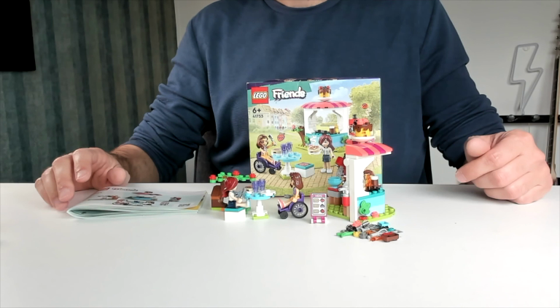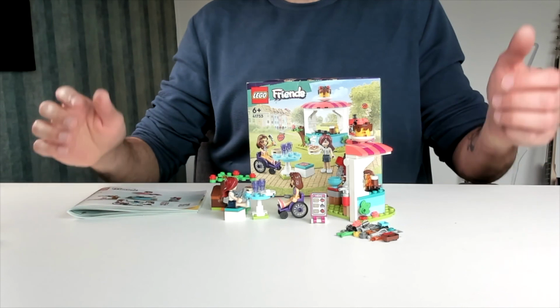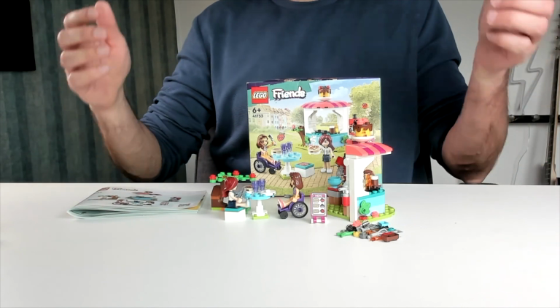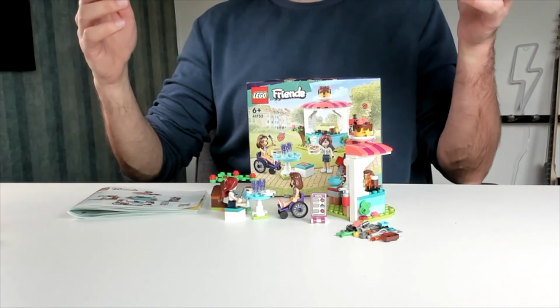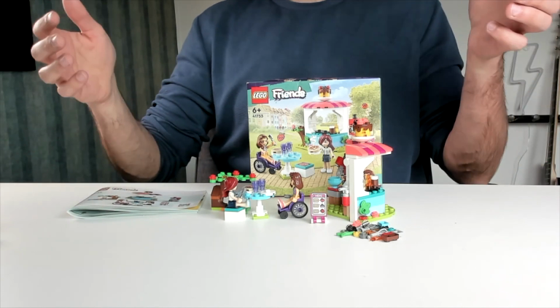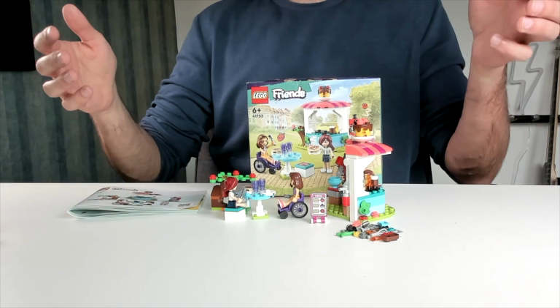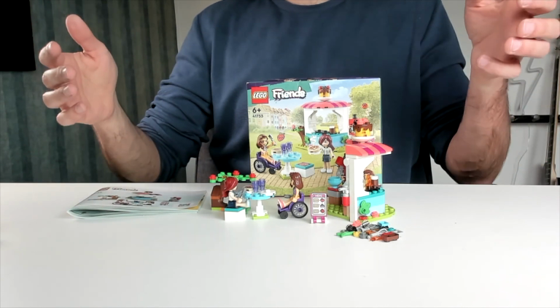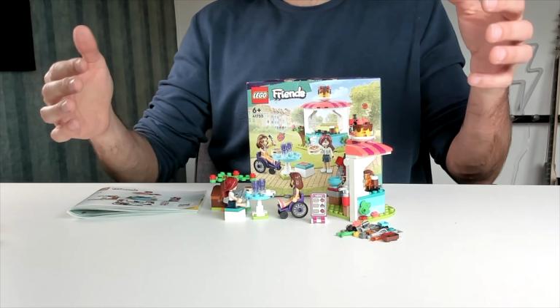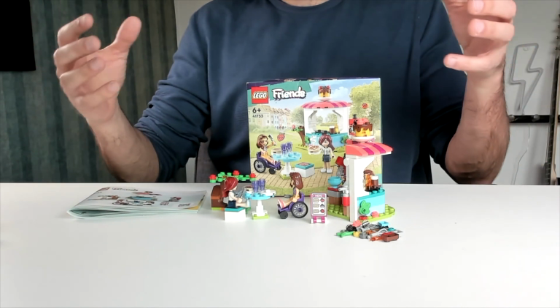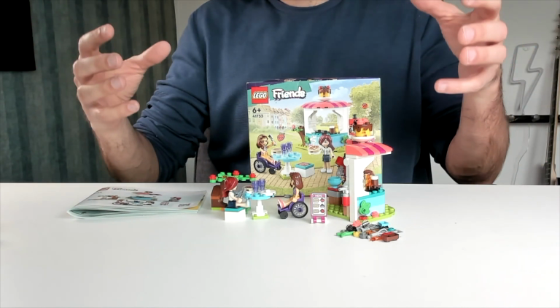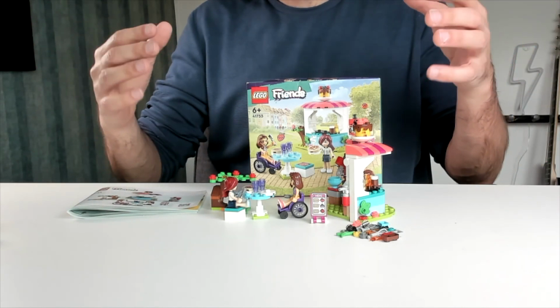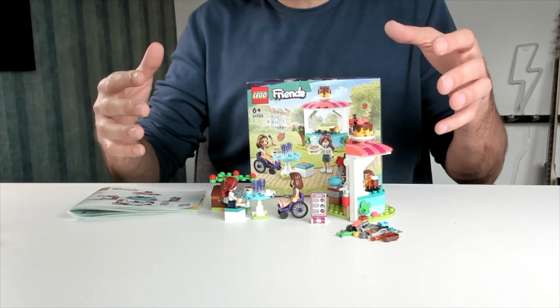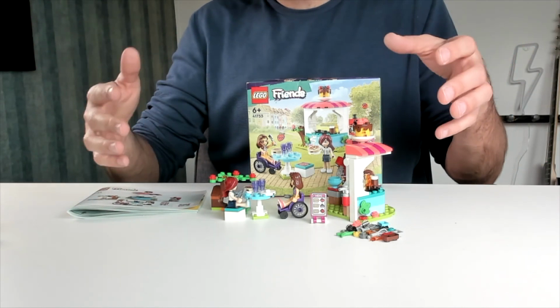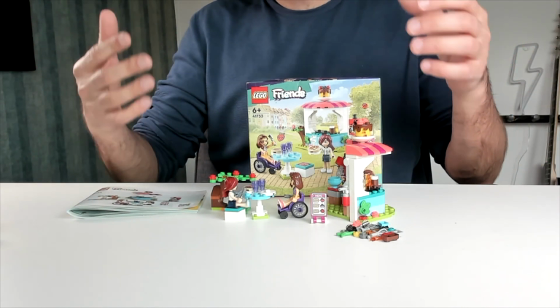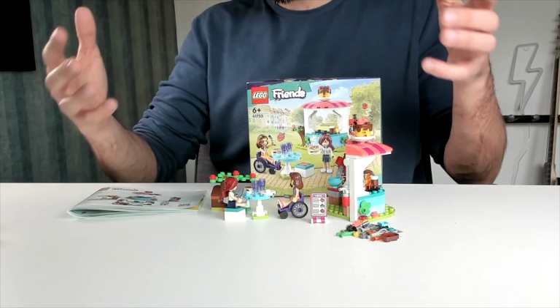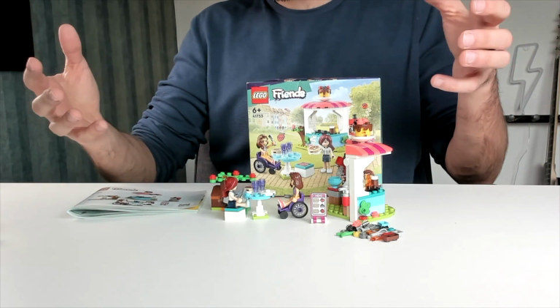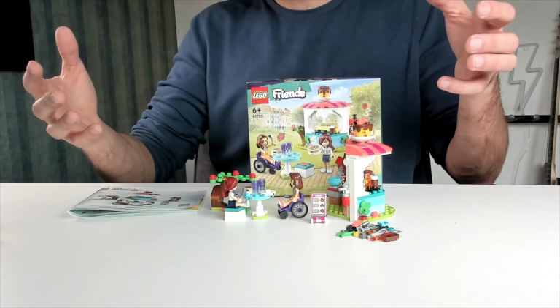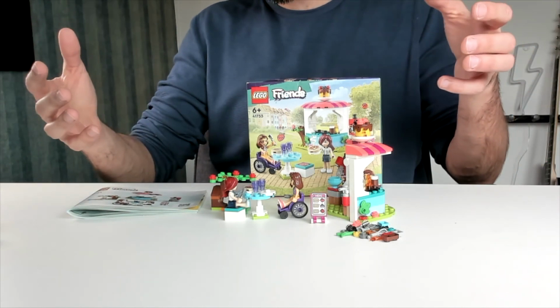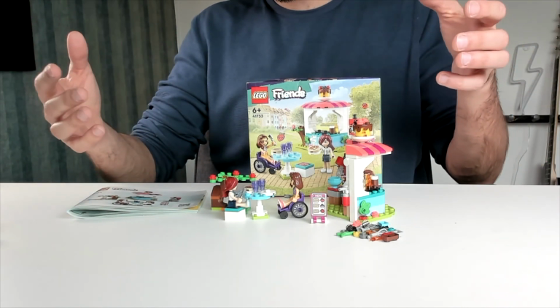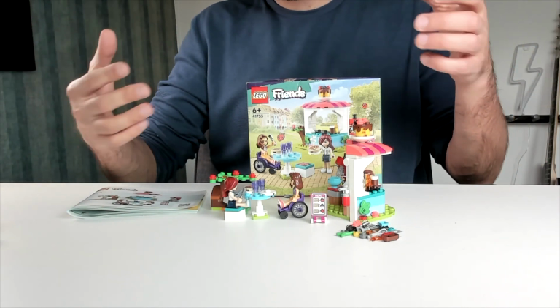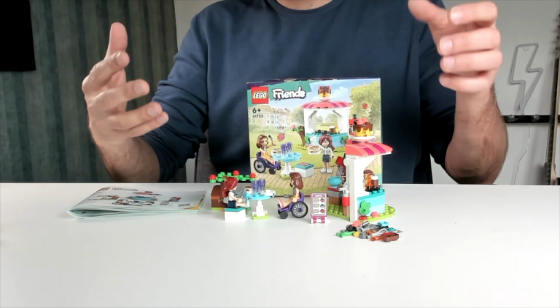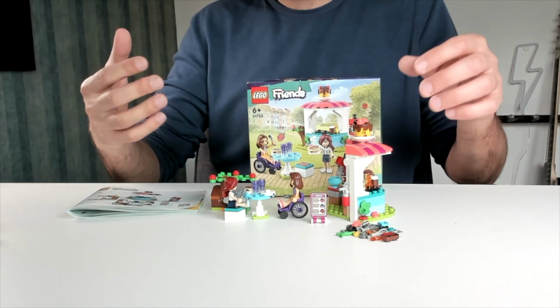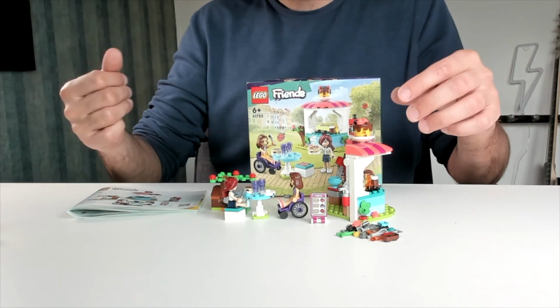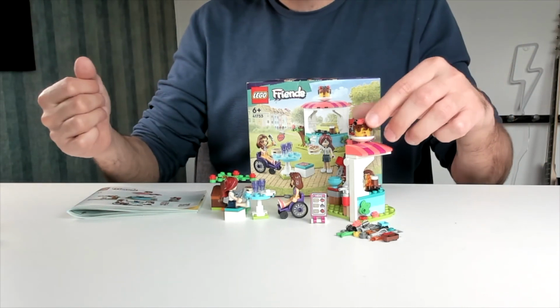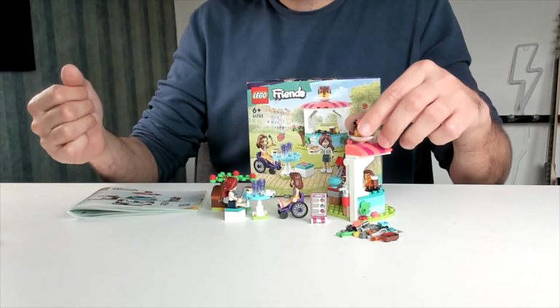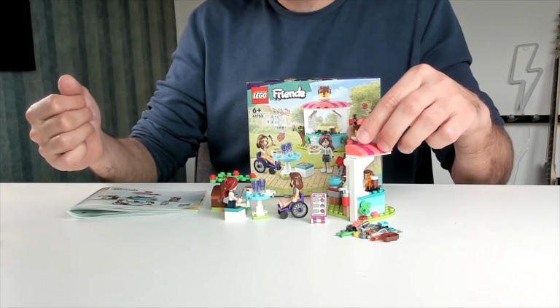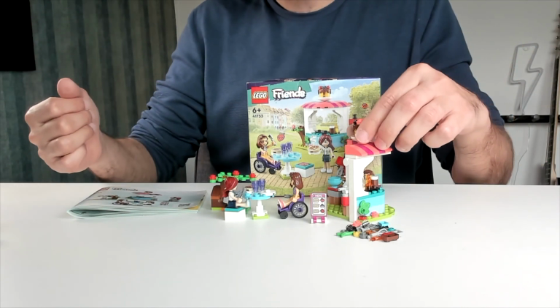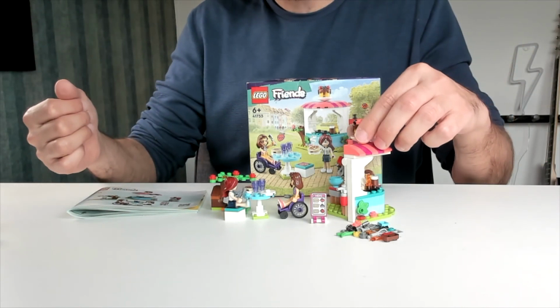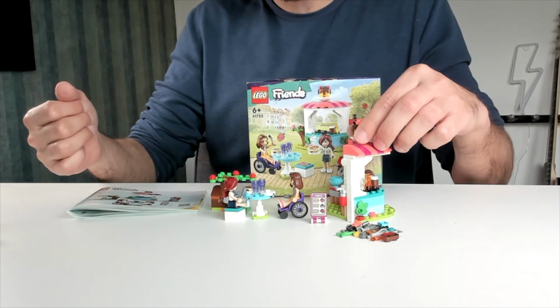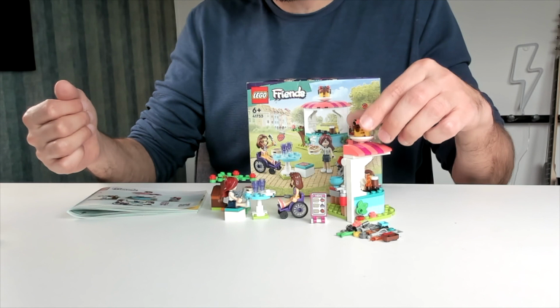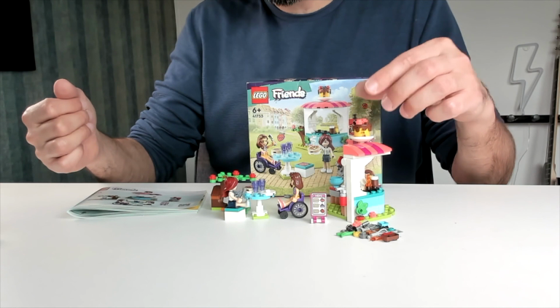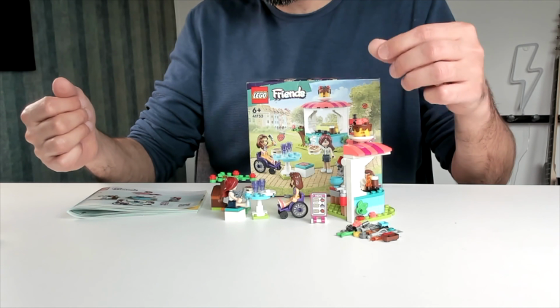I'm Joost from Kids Toys Studio and I'm here with the LEGO French Pancake Shop. This is such a cute little shop here.